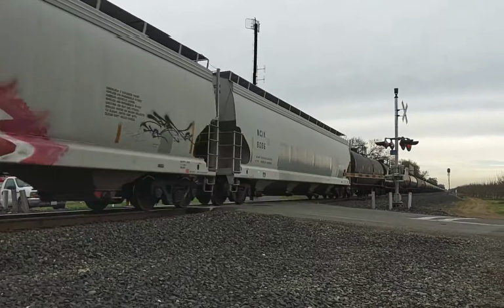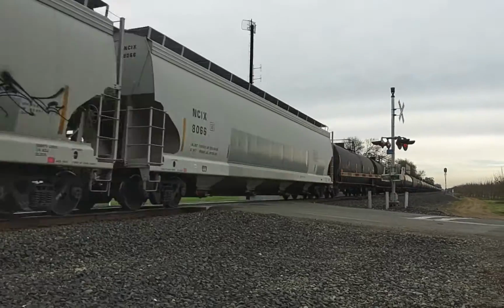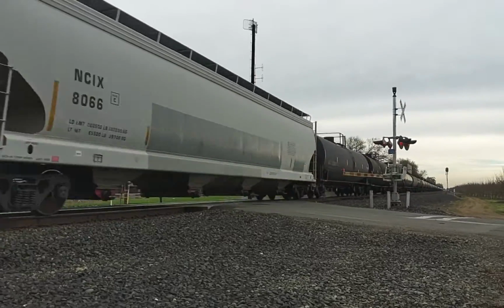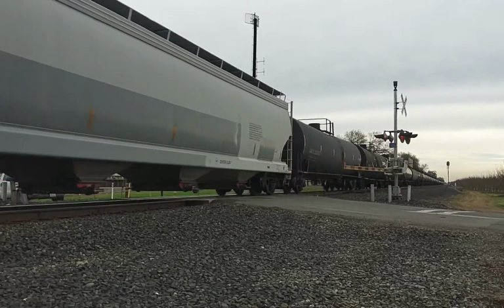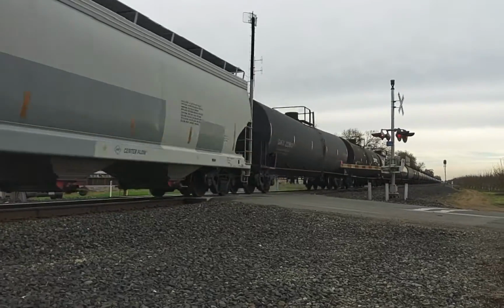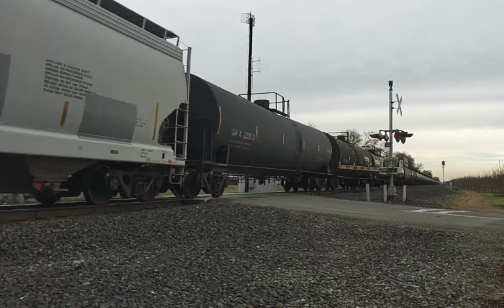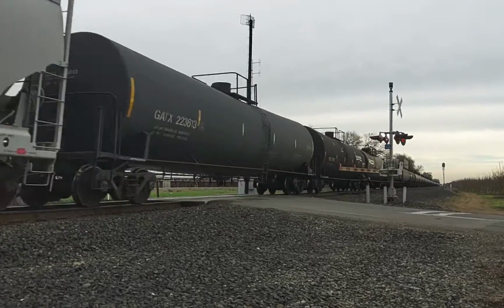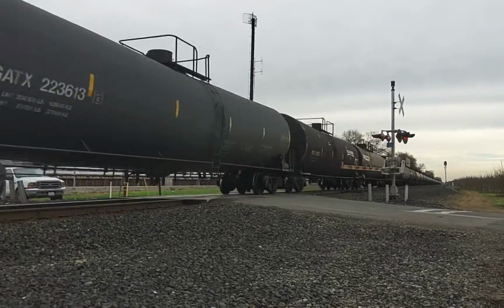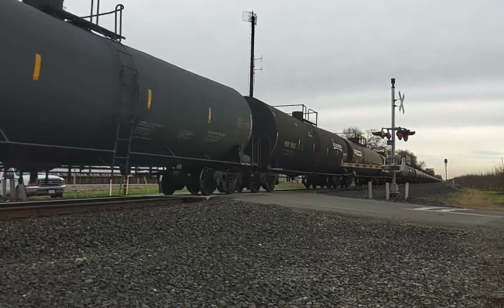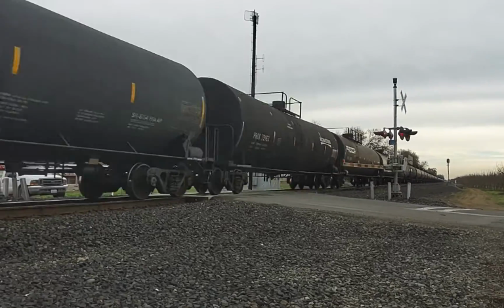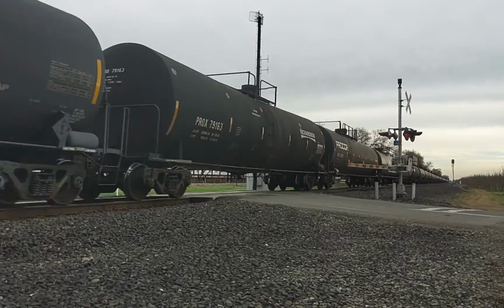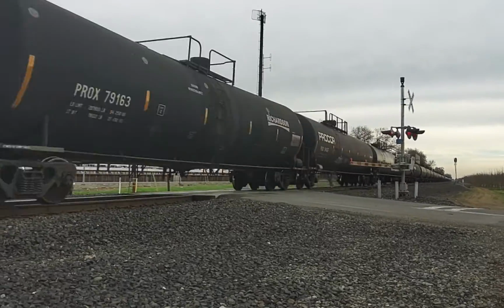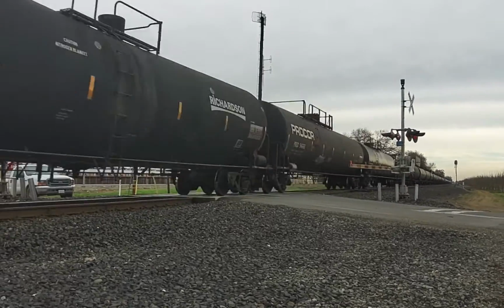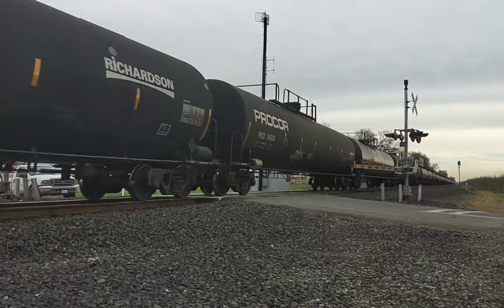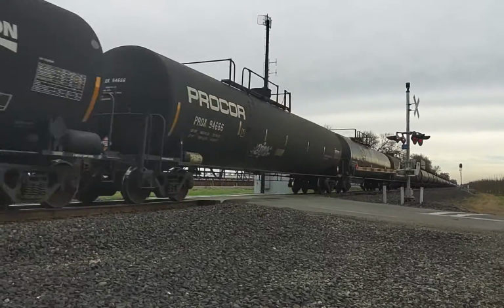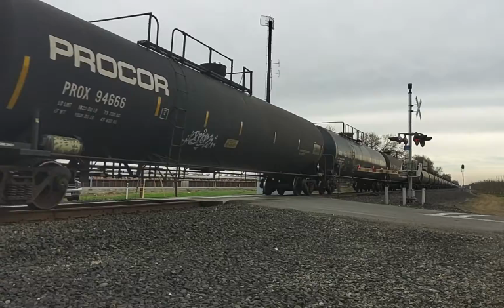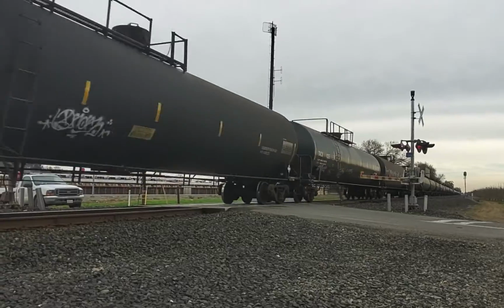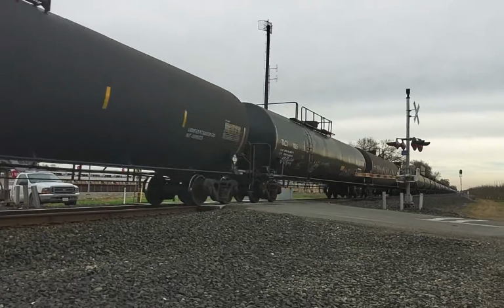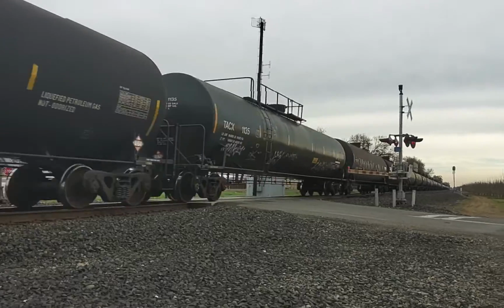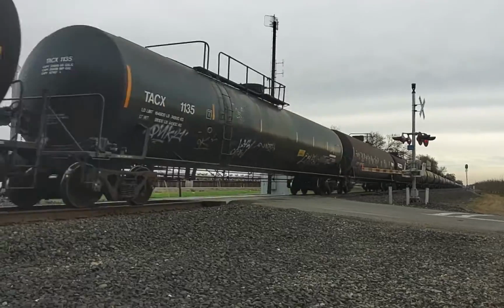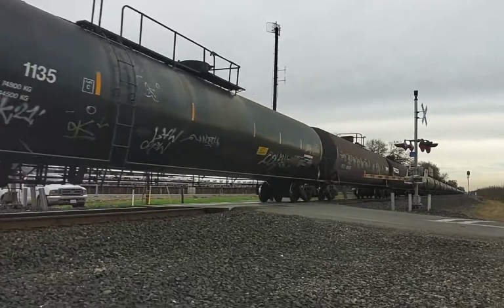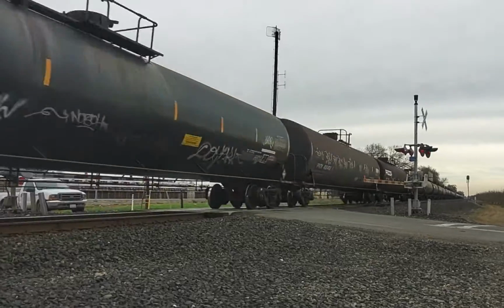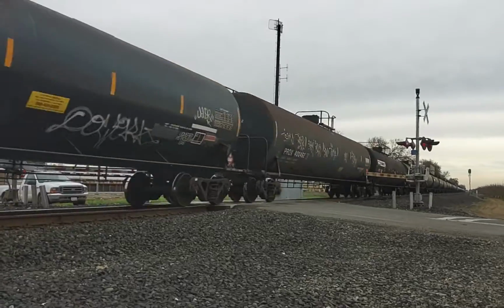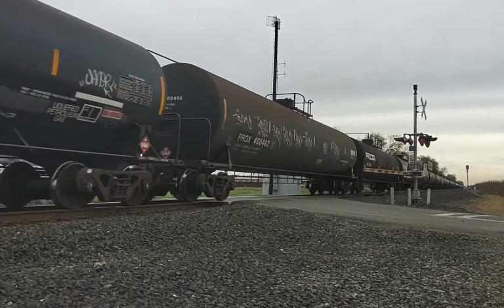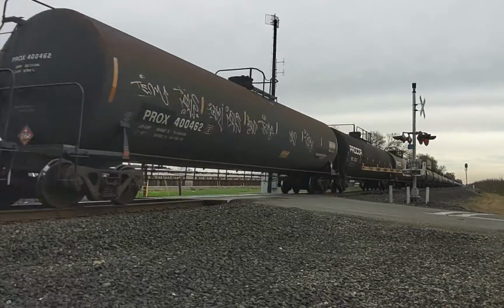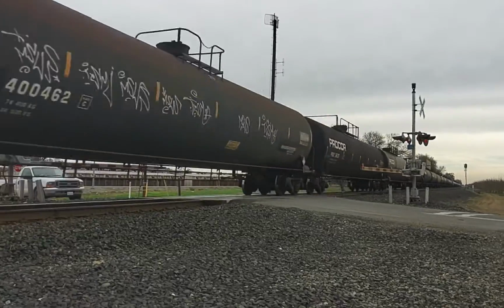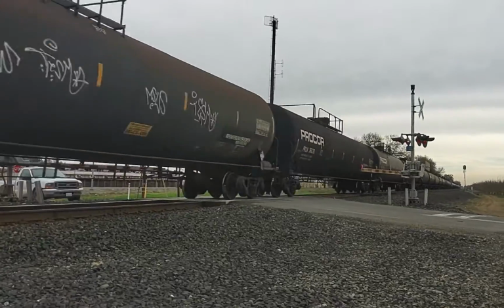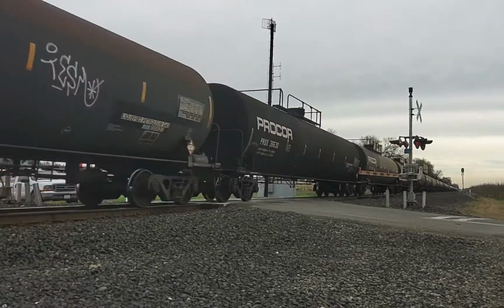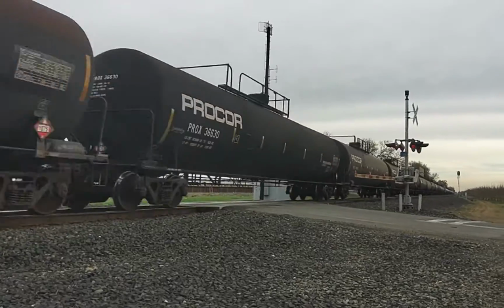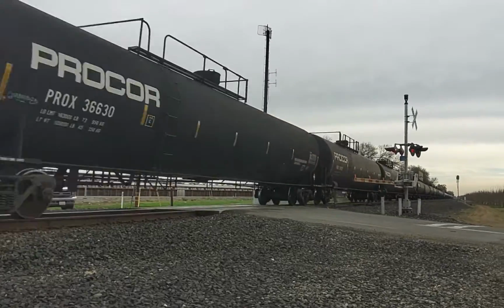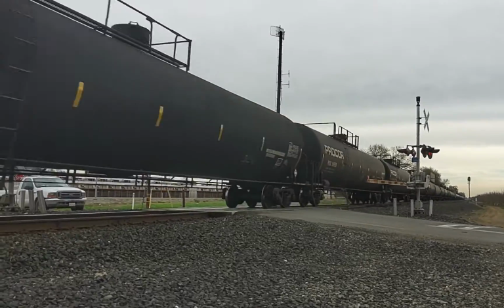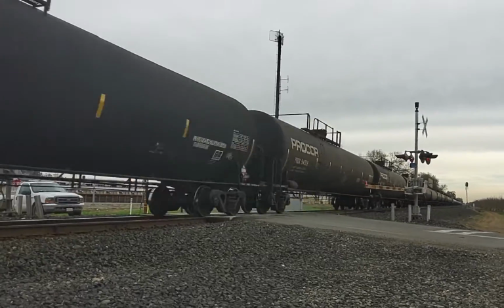Lots of tank cars. Probably came from Canada. It was the train earlier today — 939, G-8999.